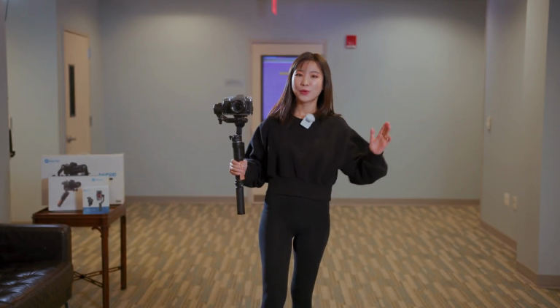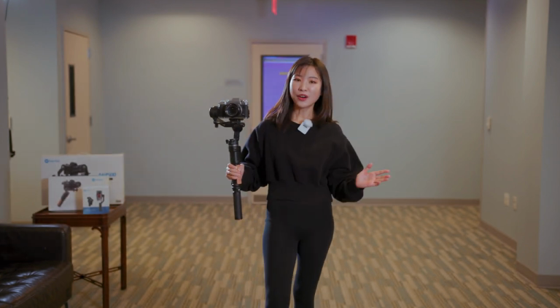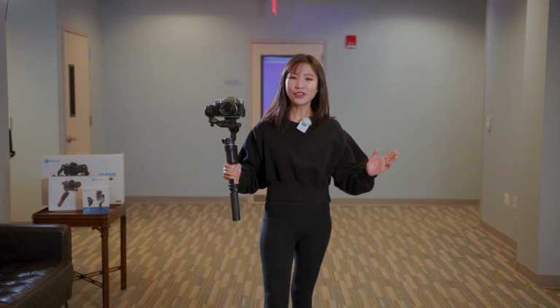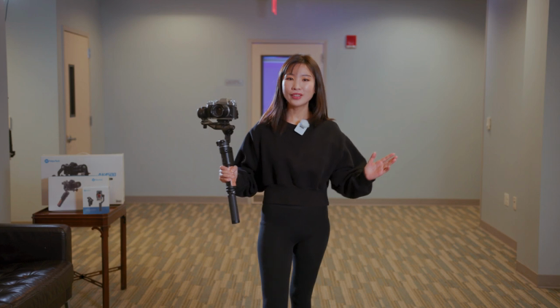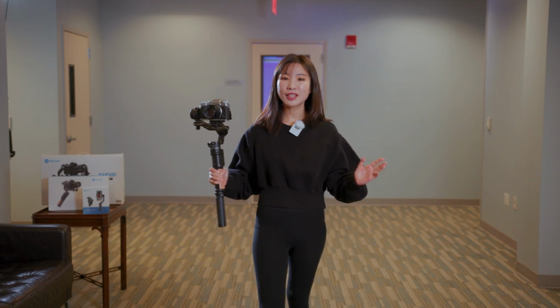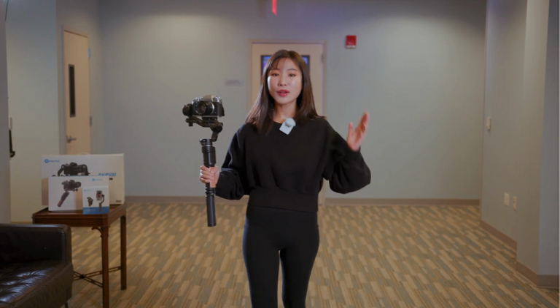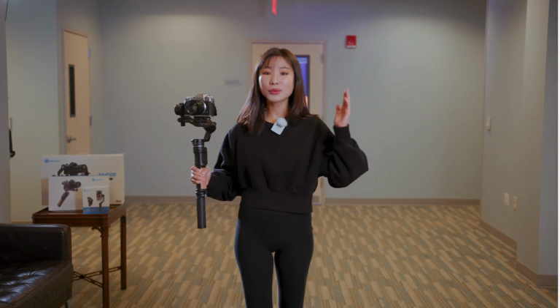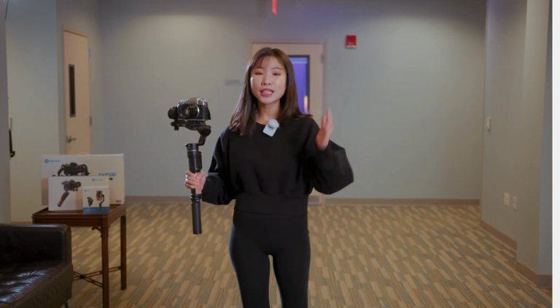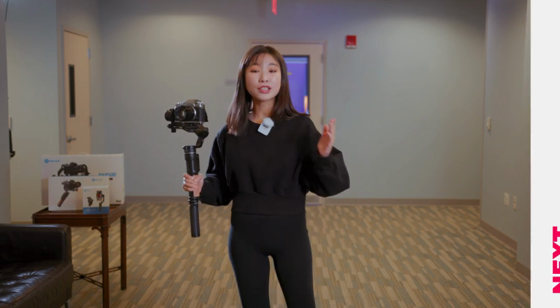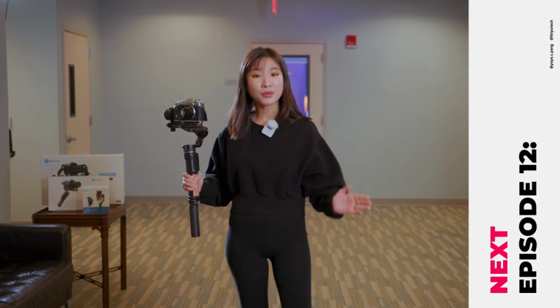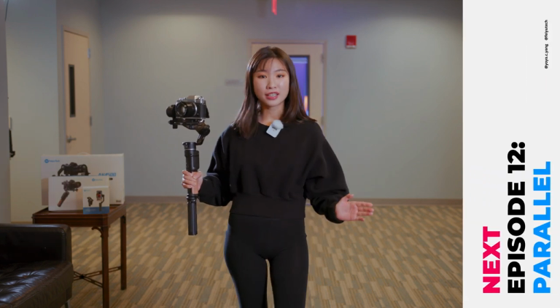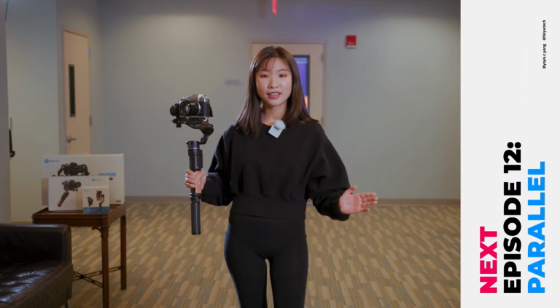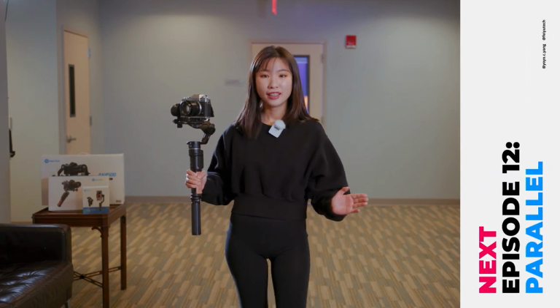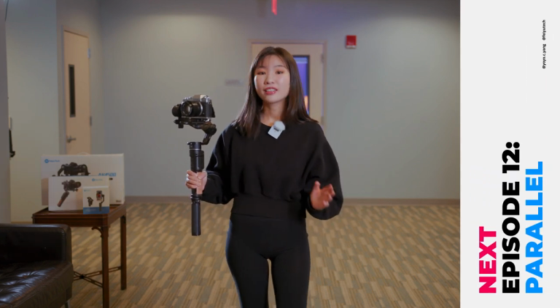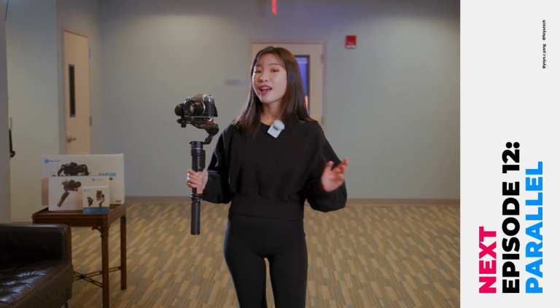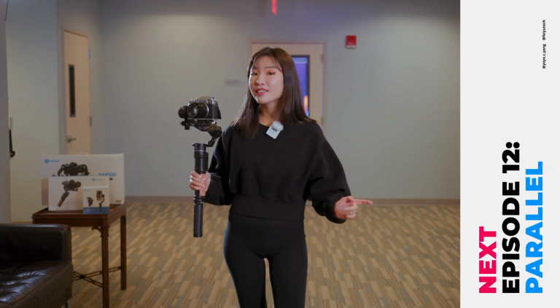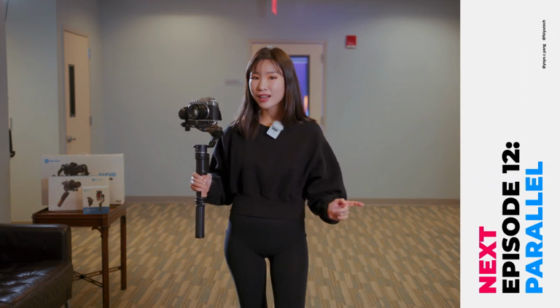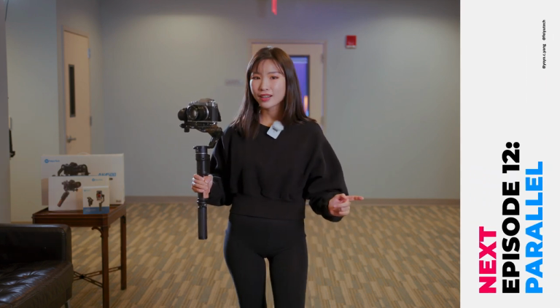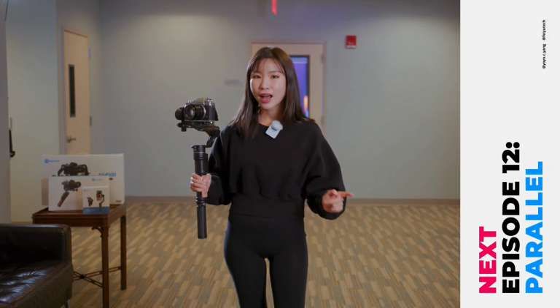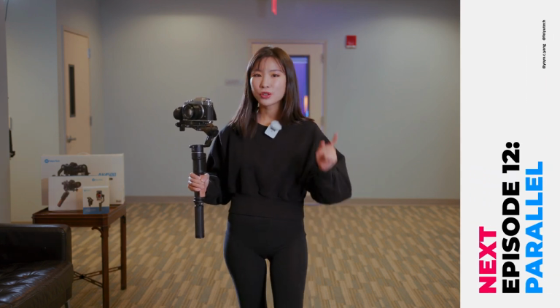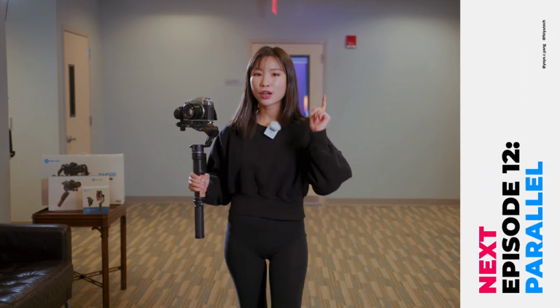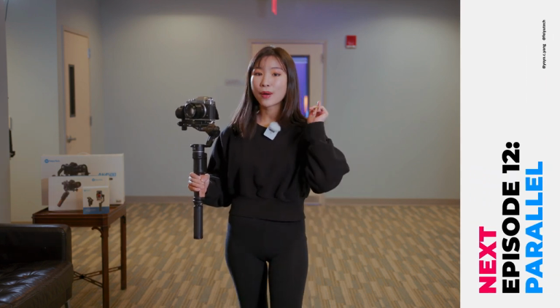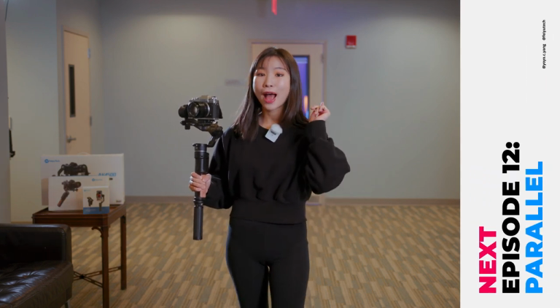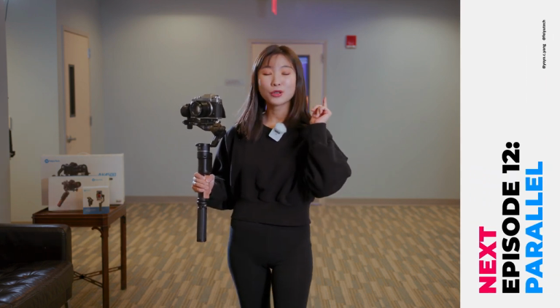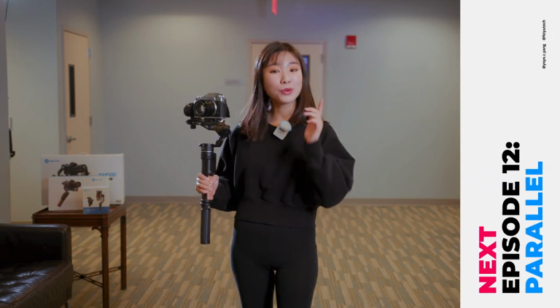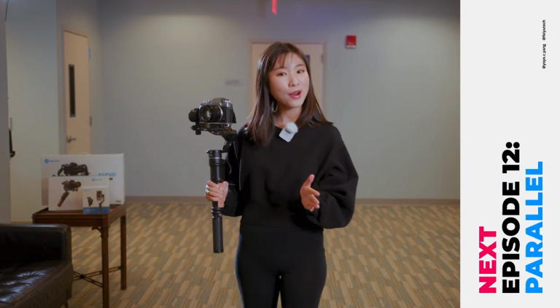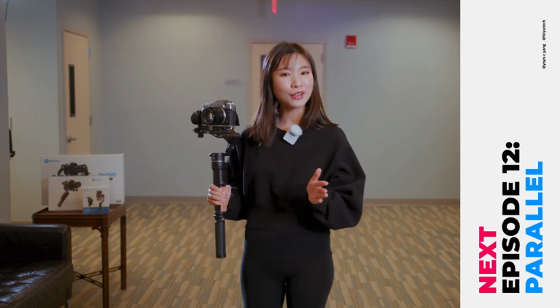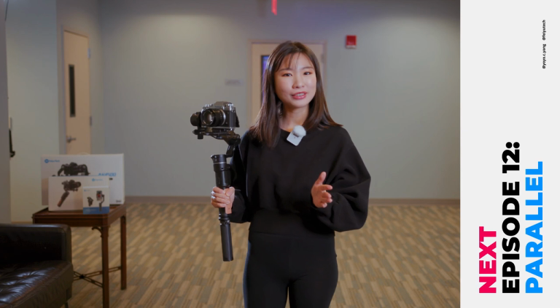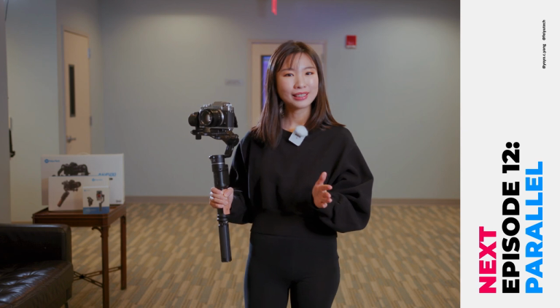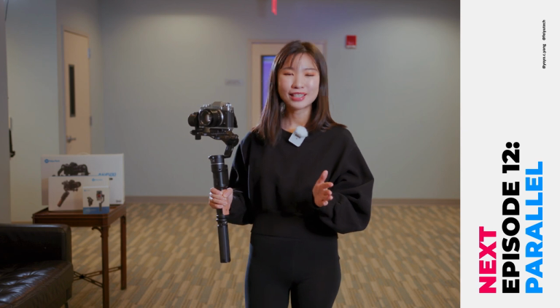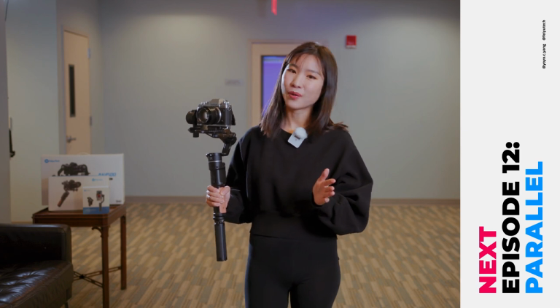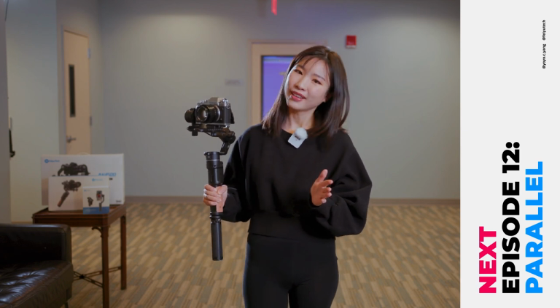Well, this is how to lead a subject. In the next class, I will talk about how to shoot parallel. See you then.